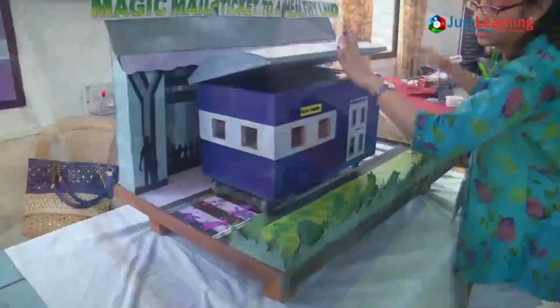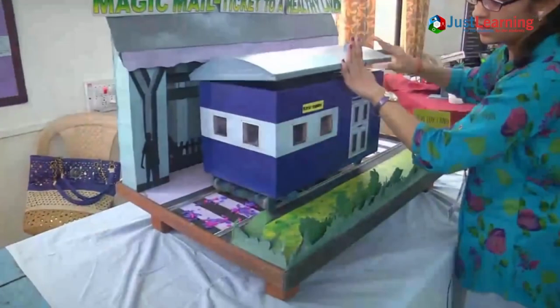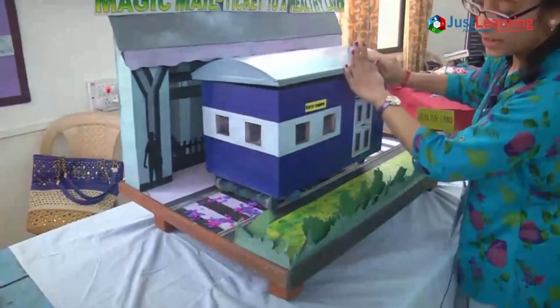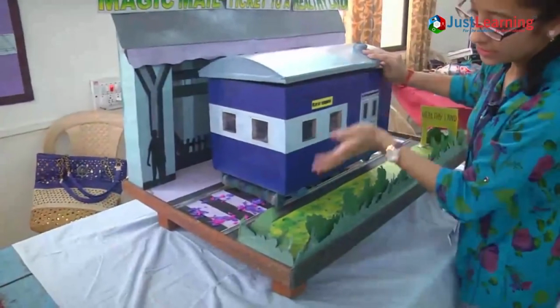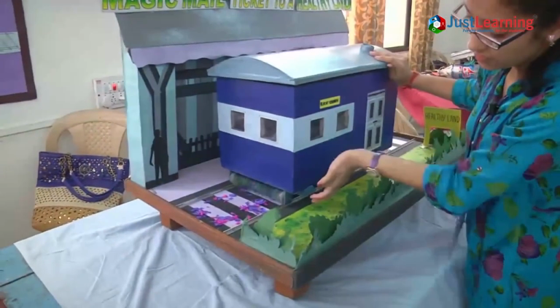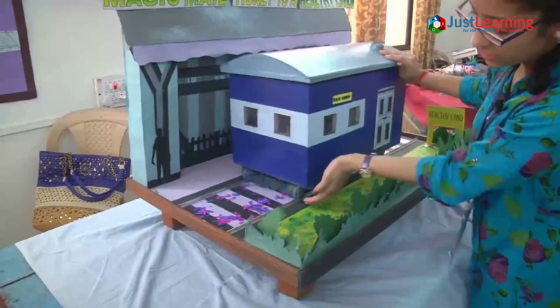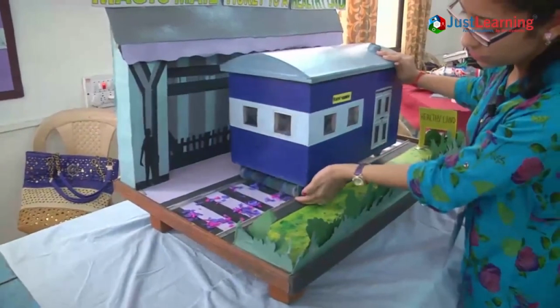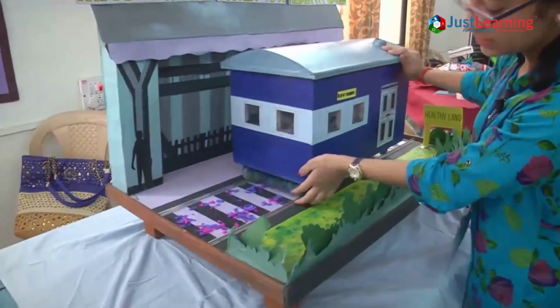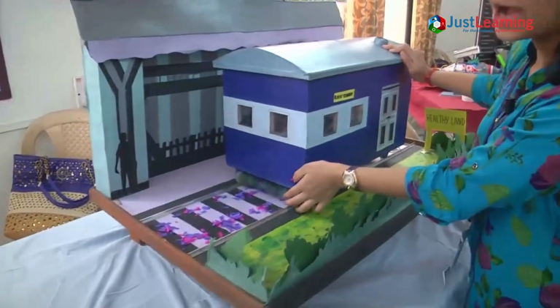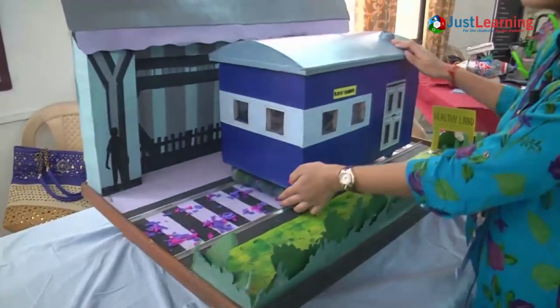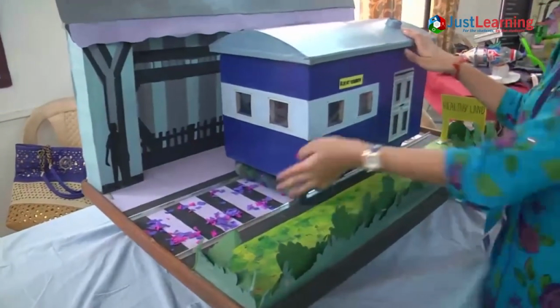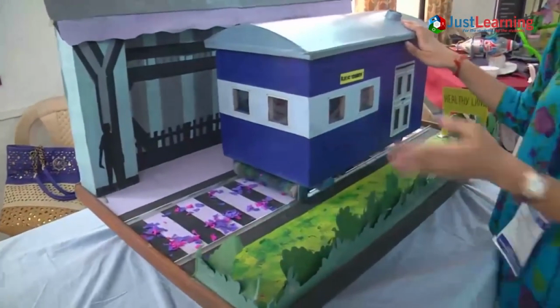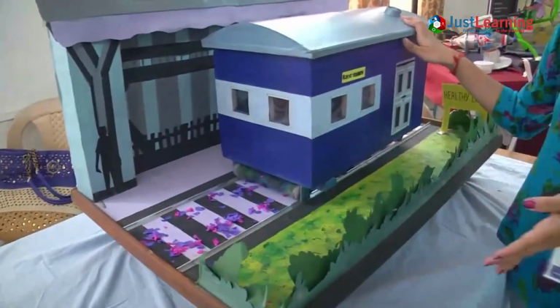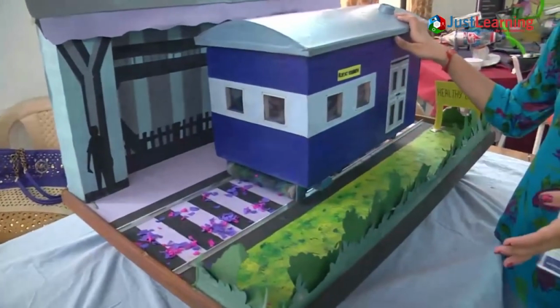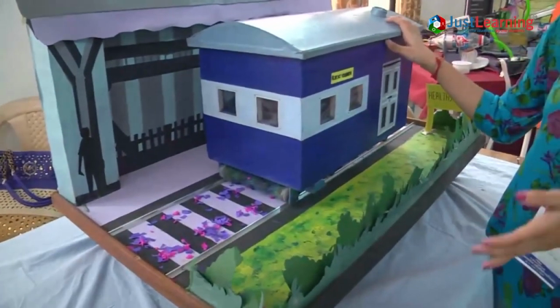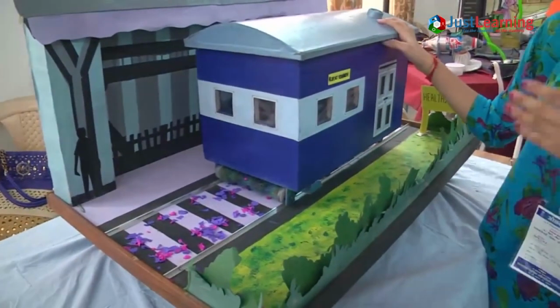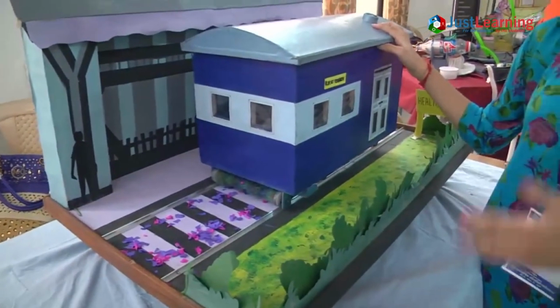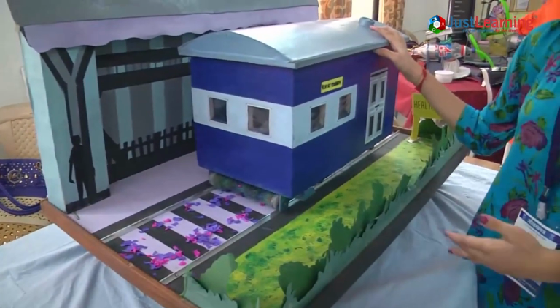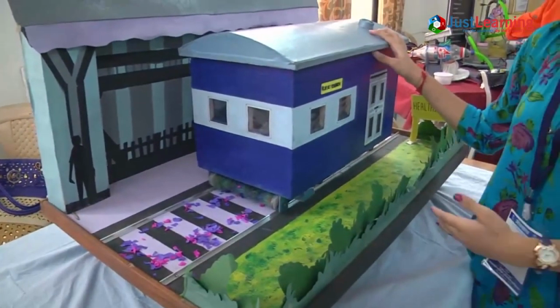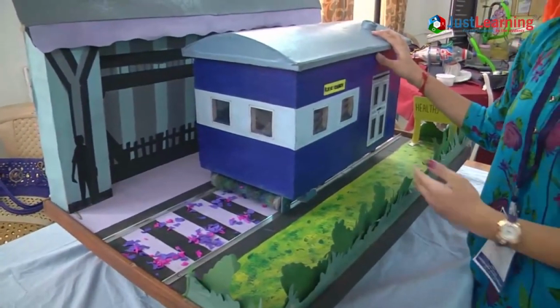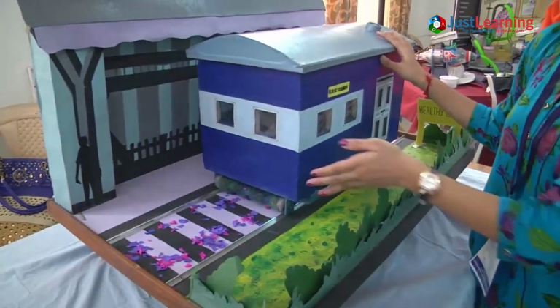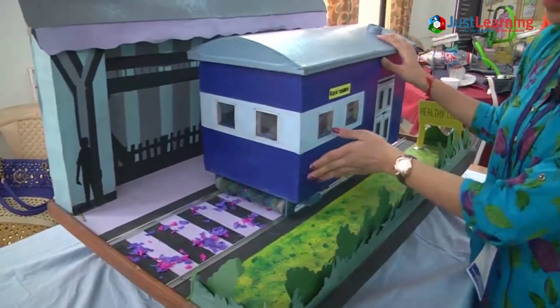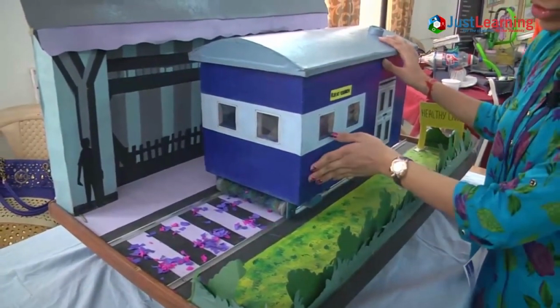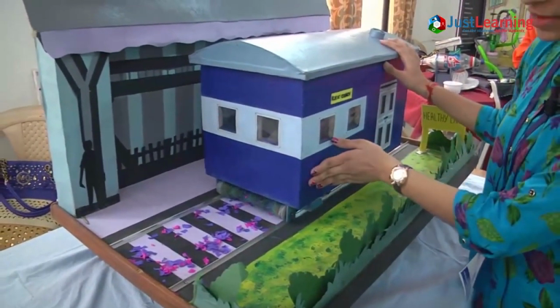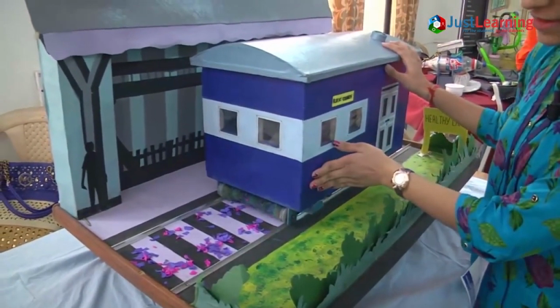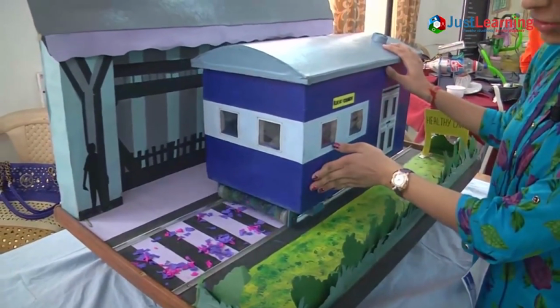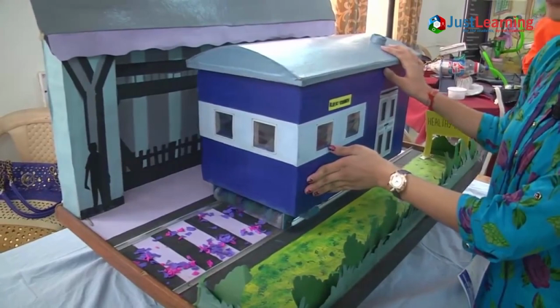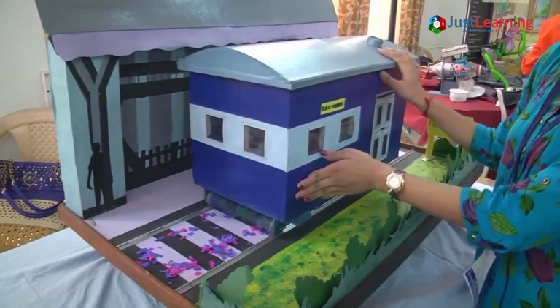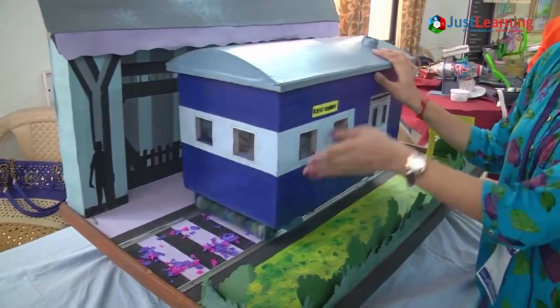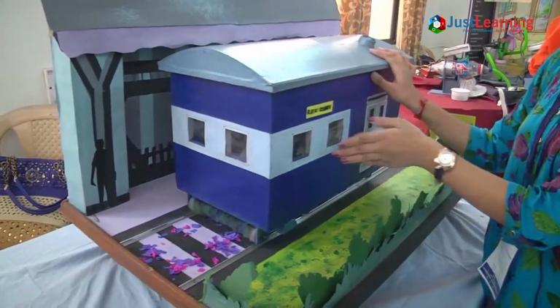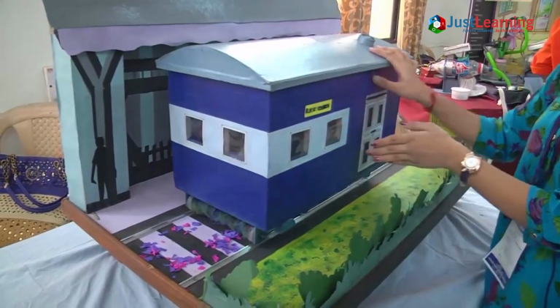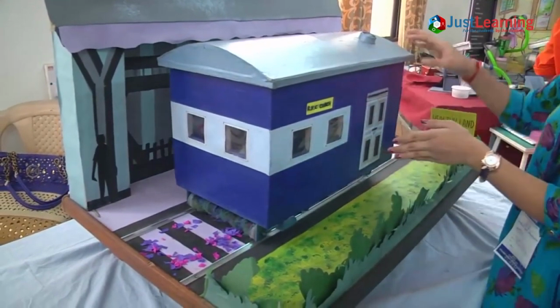Here we have a test version so that the garbage which is sticking to the tracks will get loose and will be pushed towards the vacuum cleaner so it can suck easily.